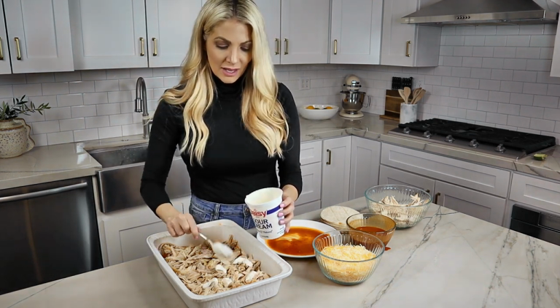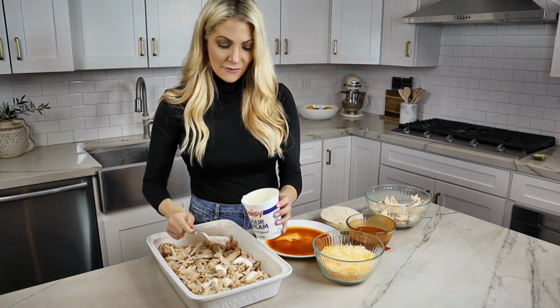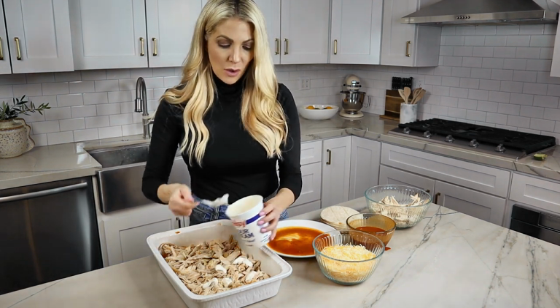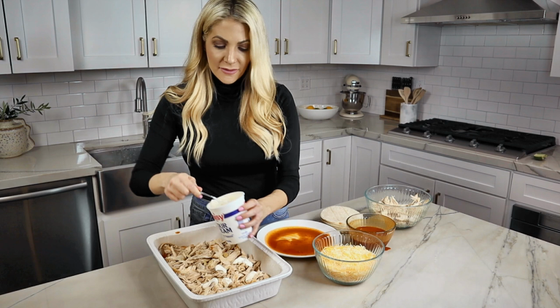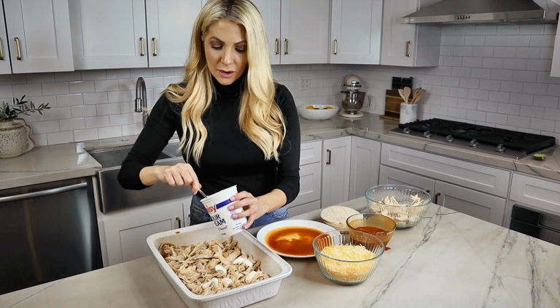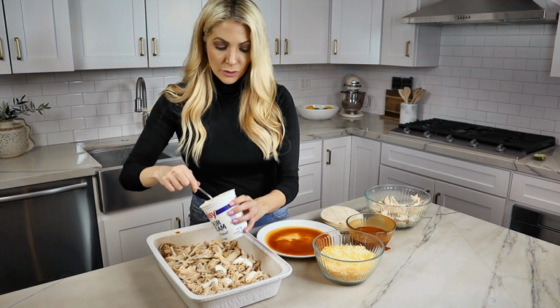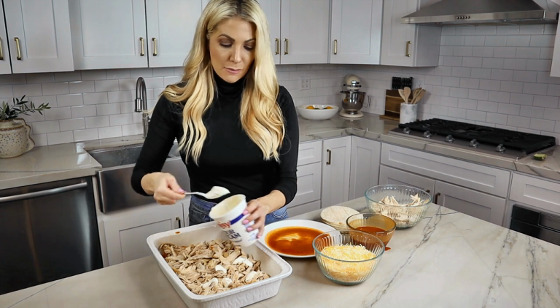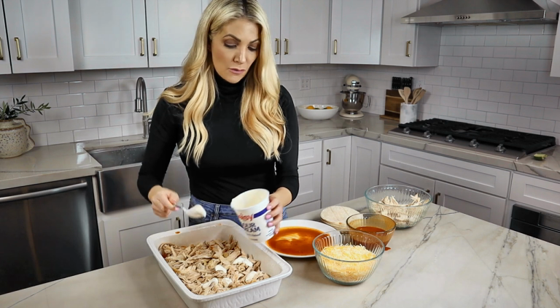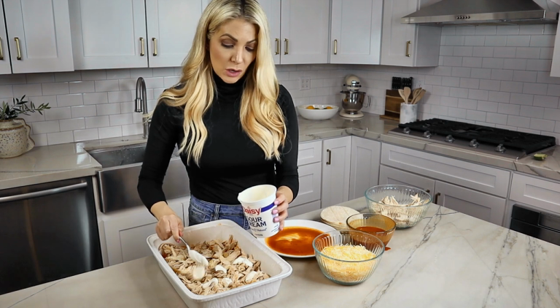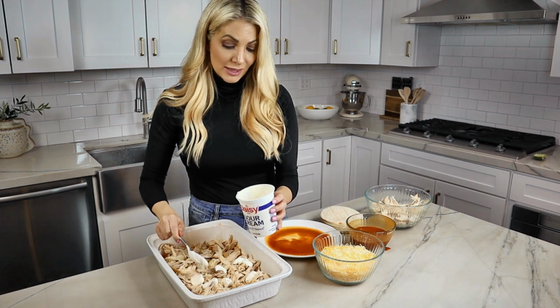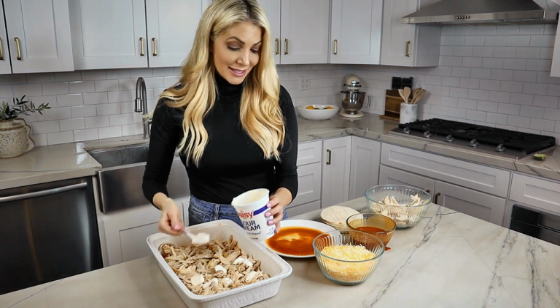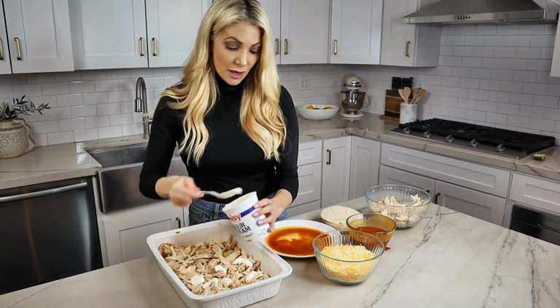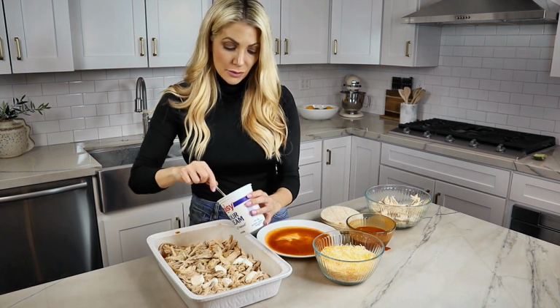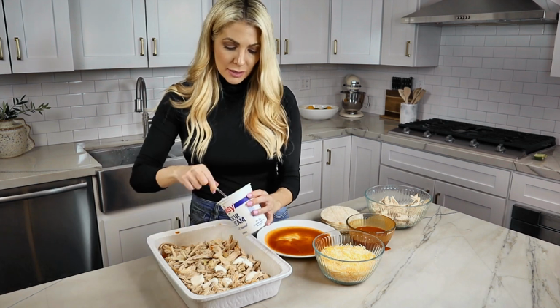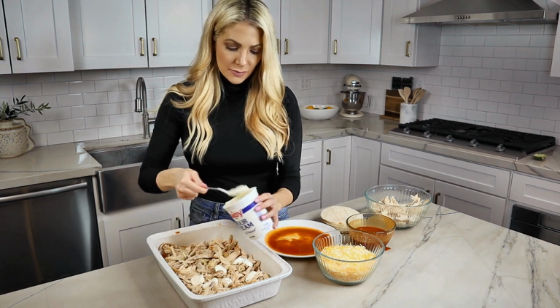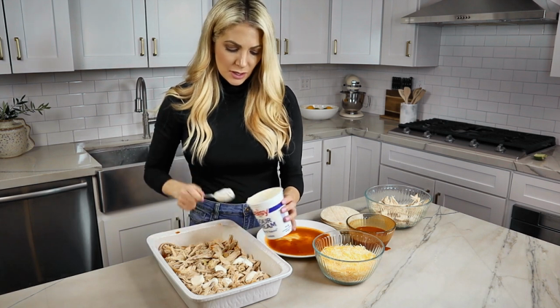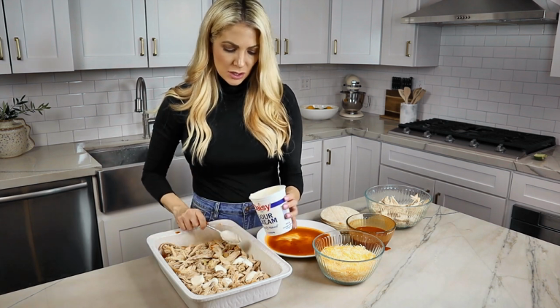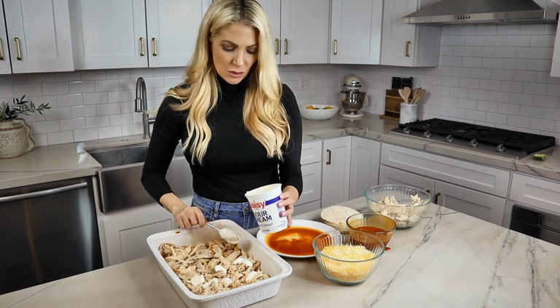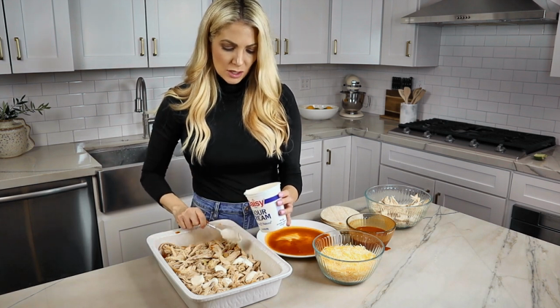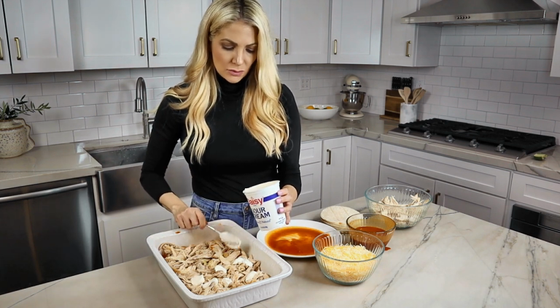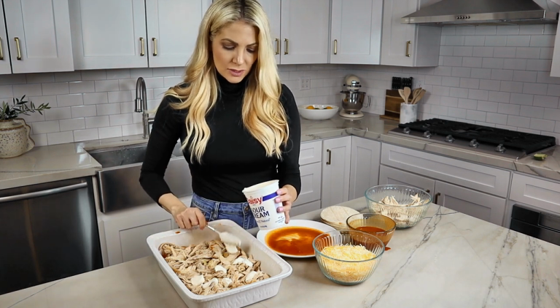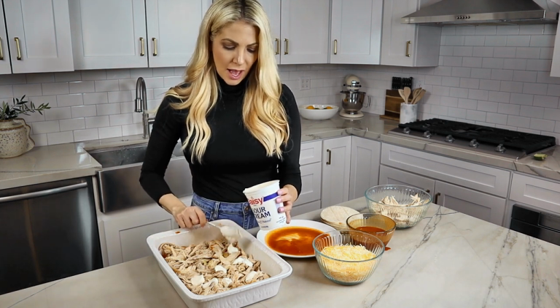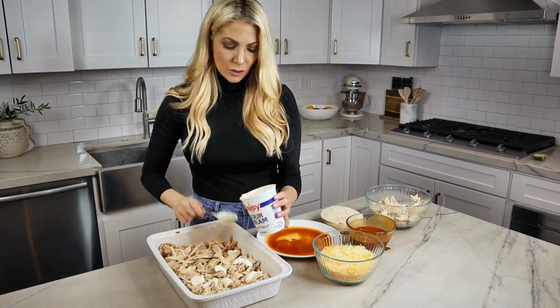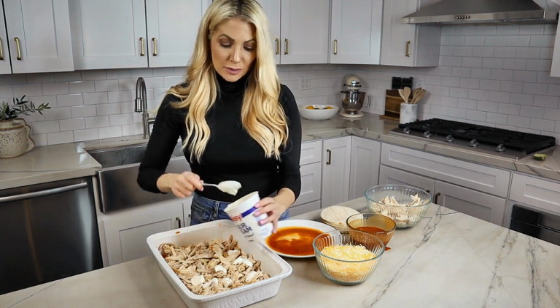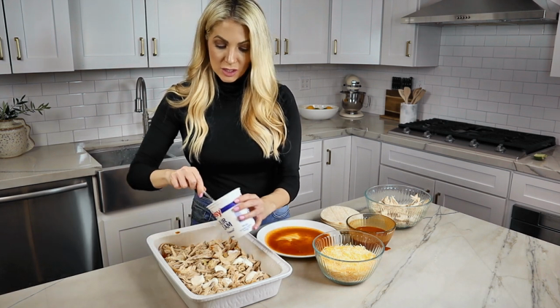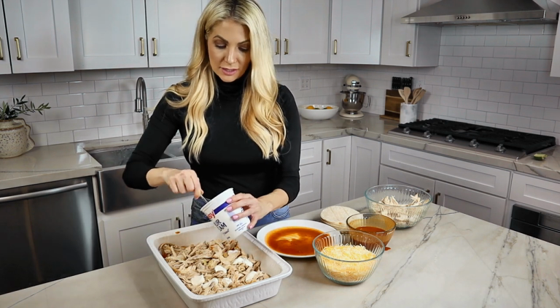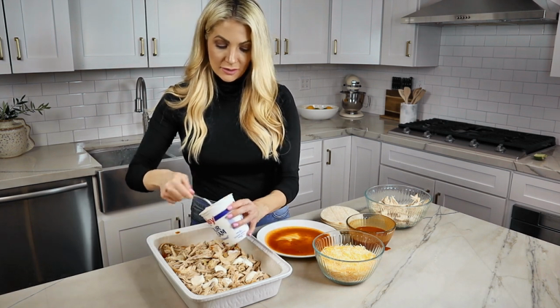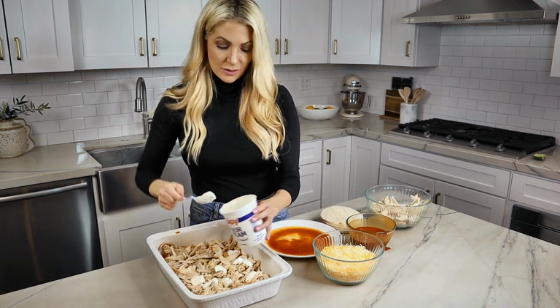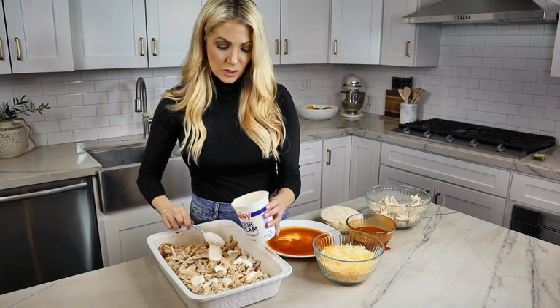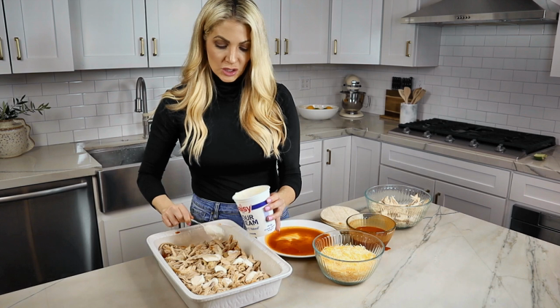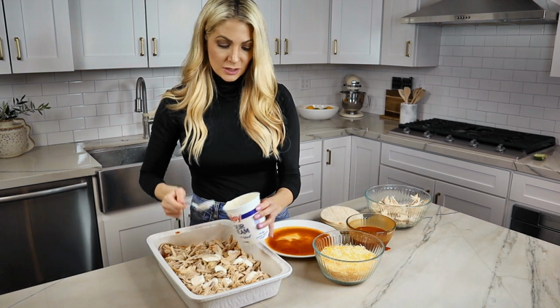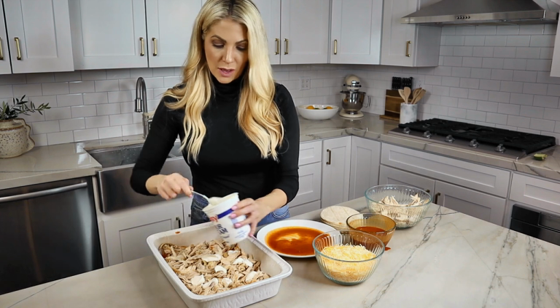If you don't have sour cream or if you don't like sour cream, you can use cream cheese here — it works just as well.